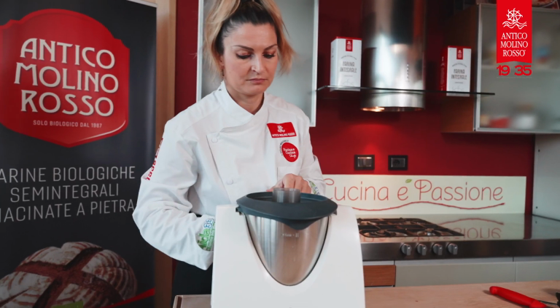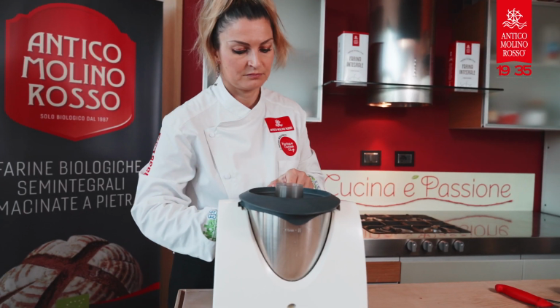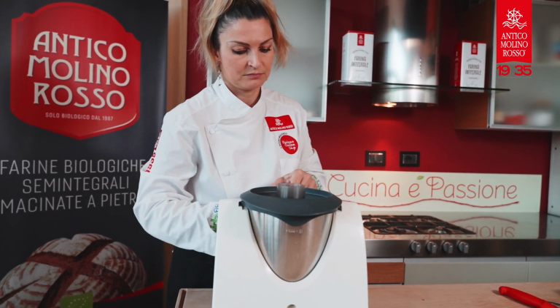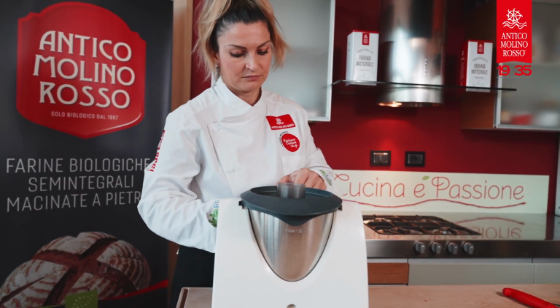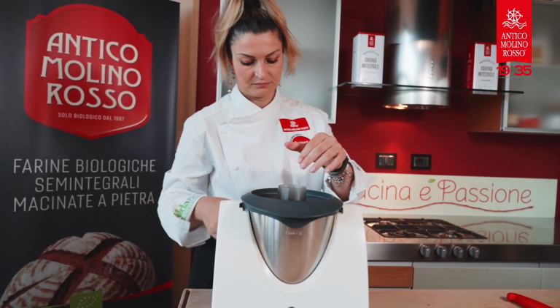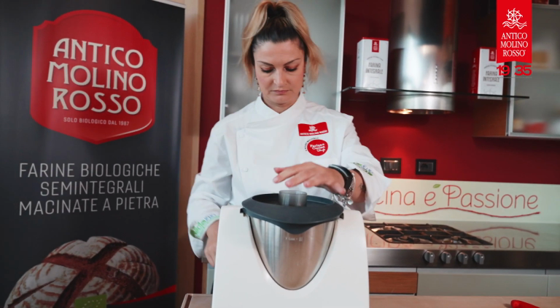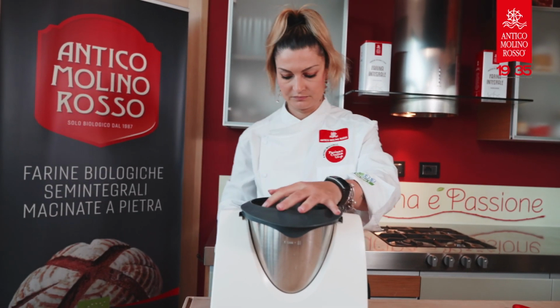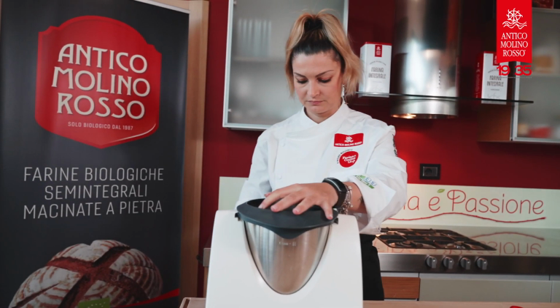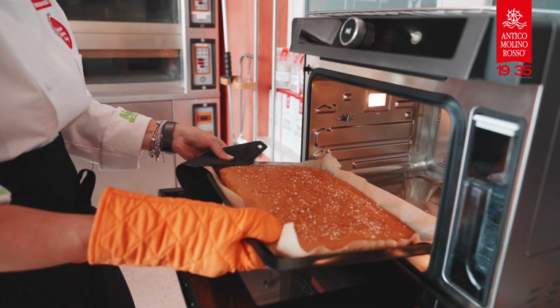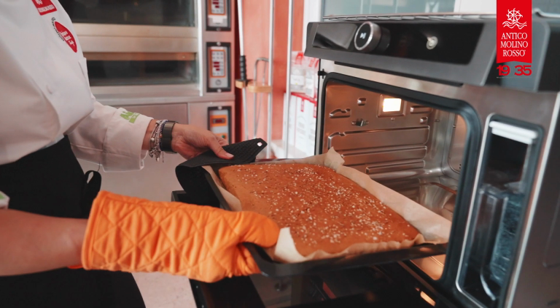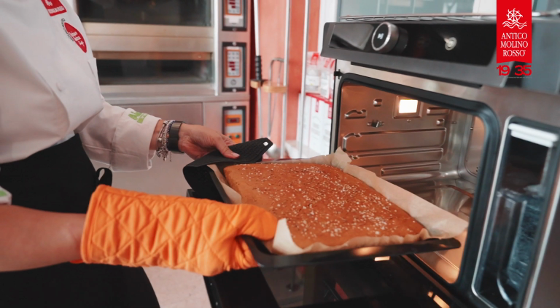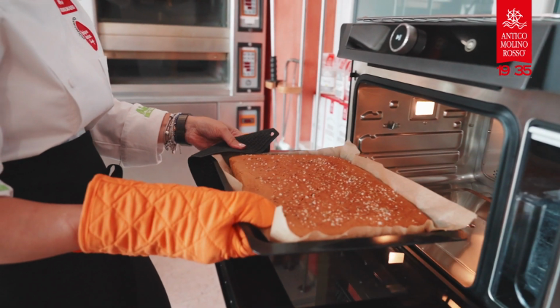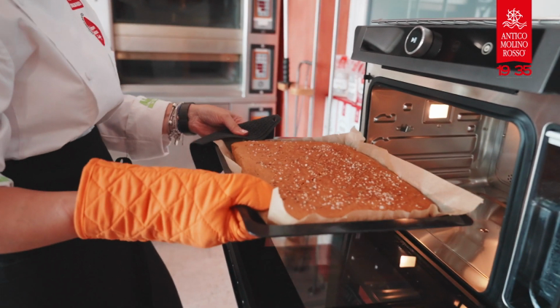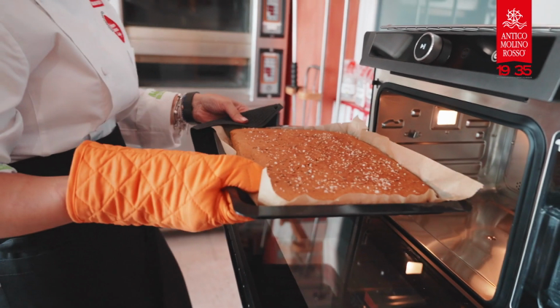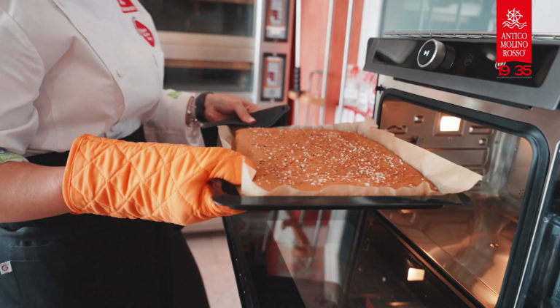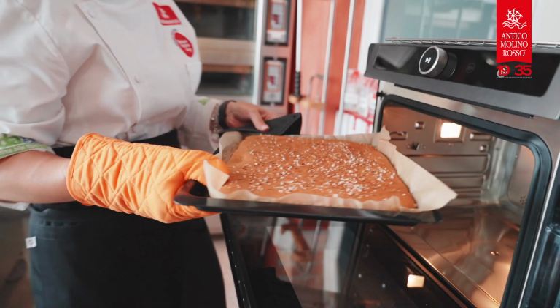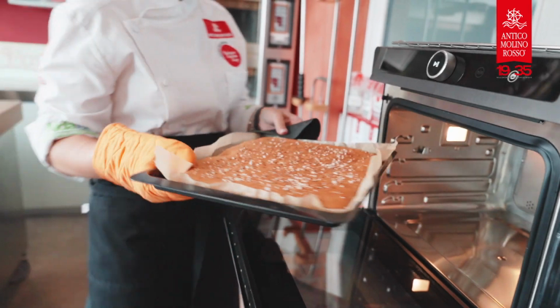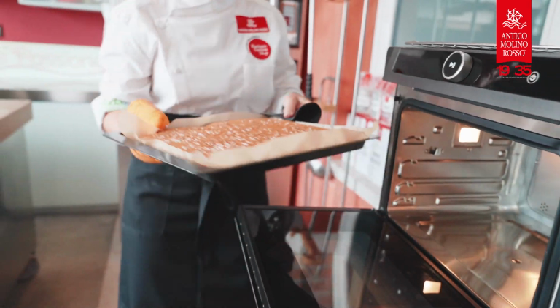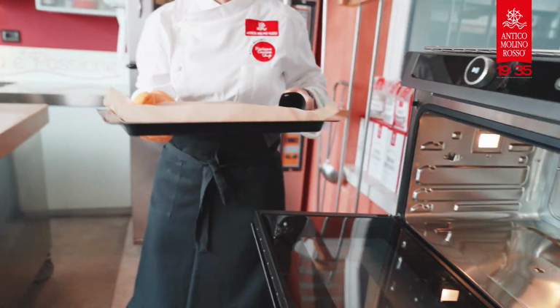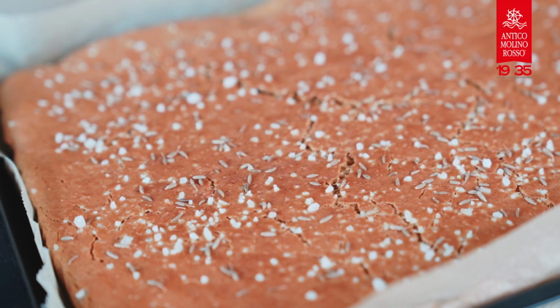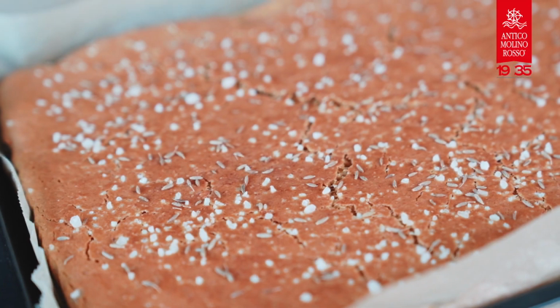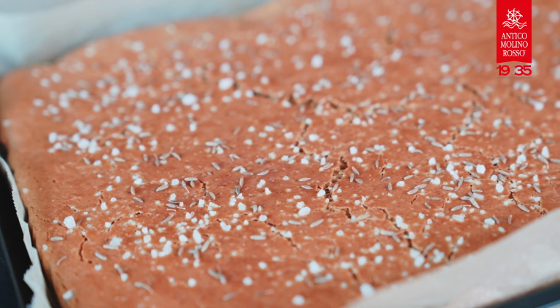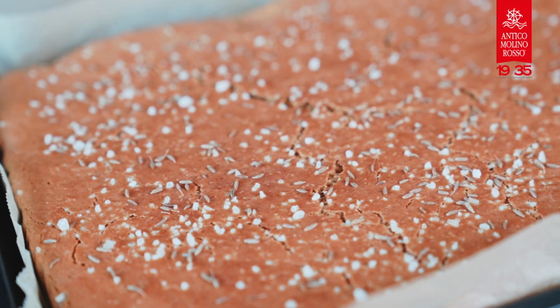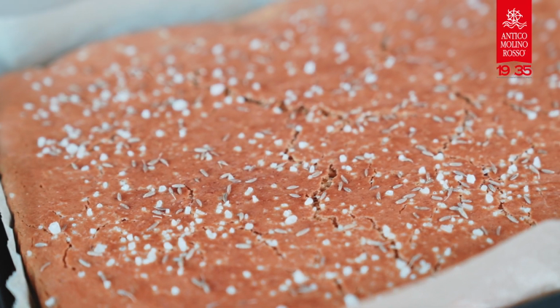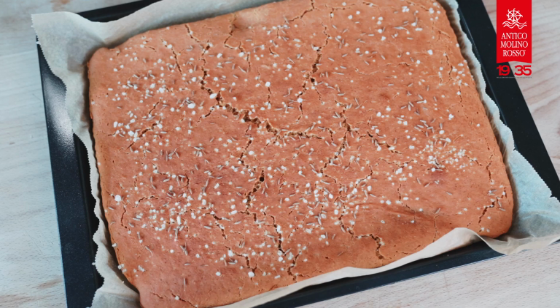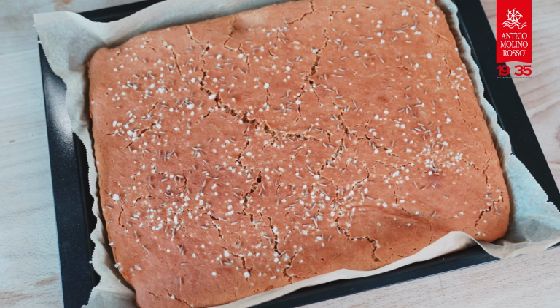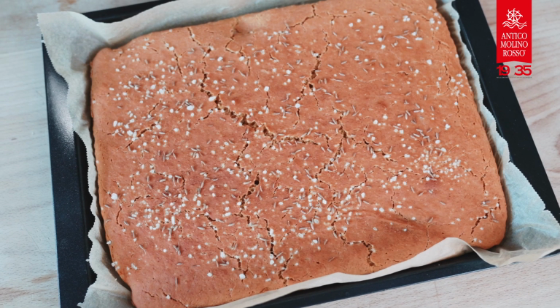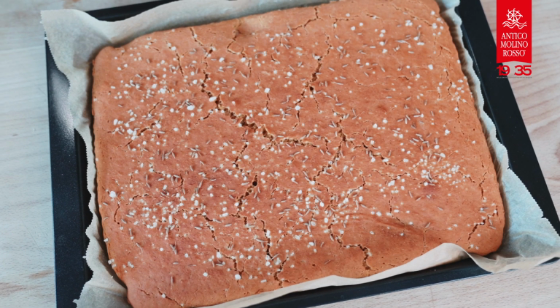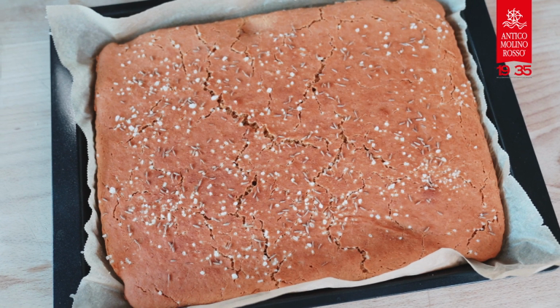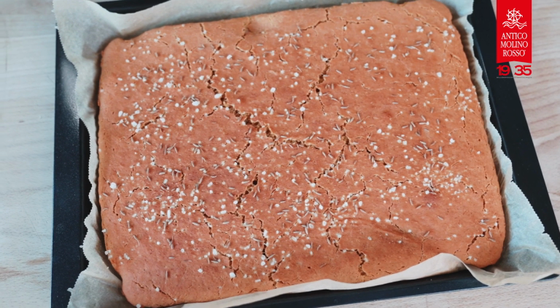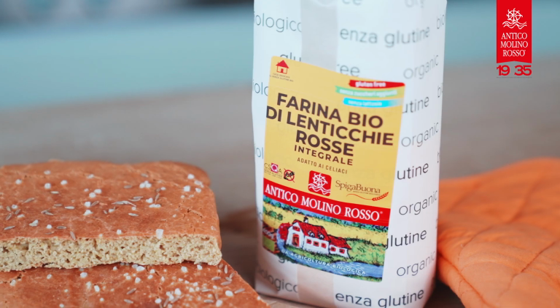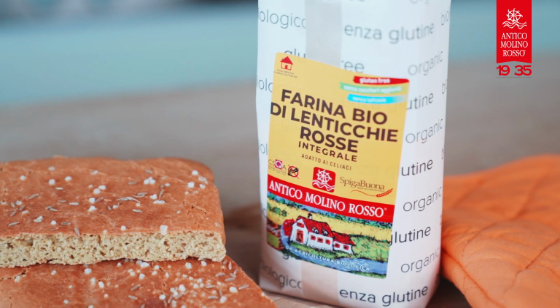Now you can decide to serve it together with the hummus or apart. Enjoy!